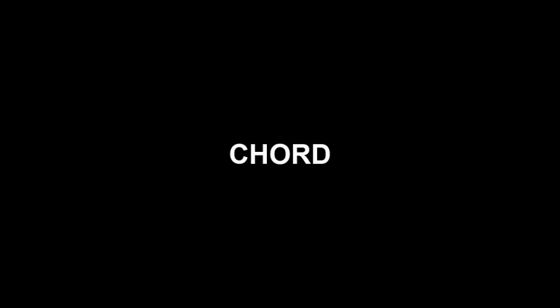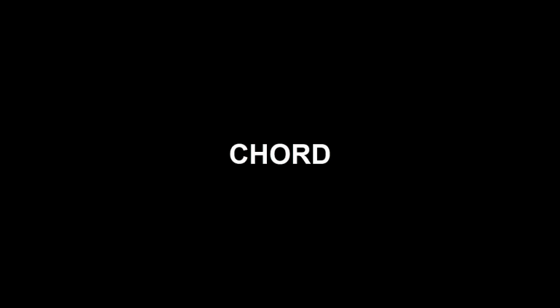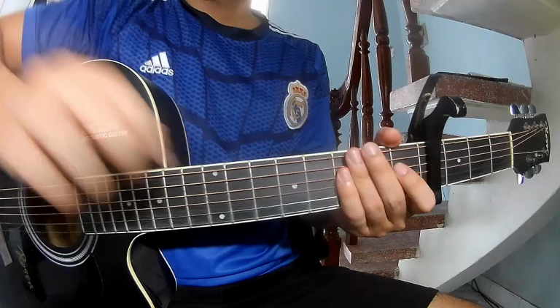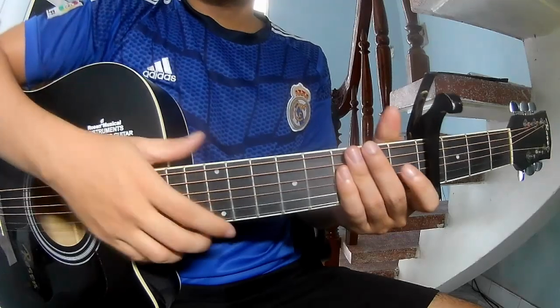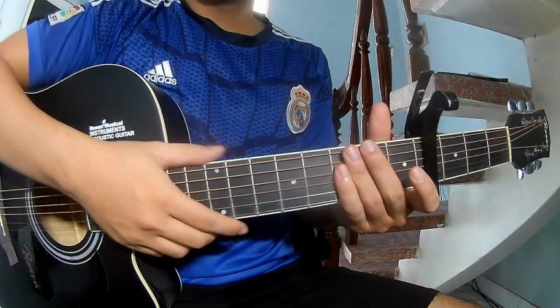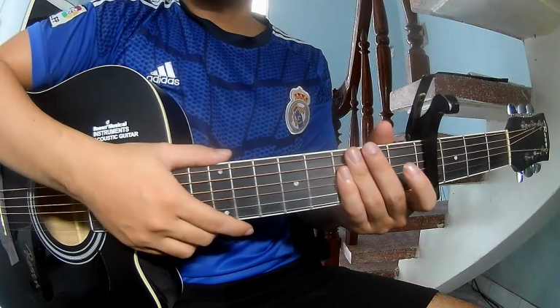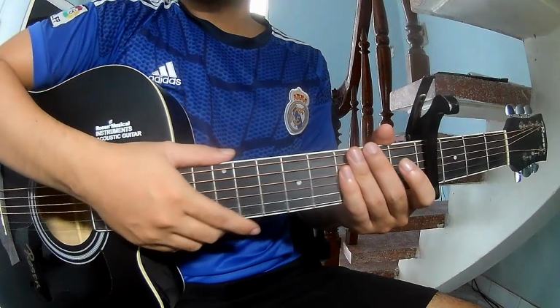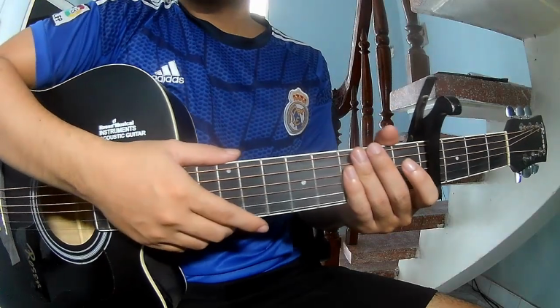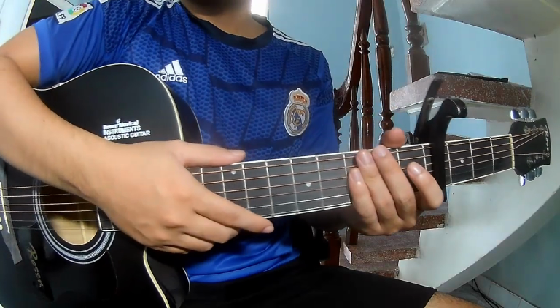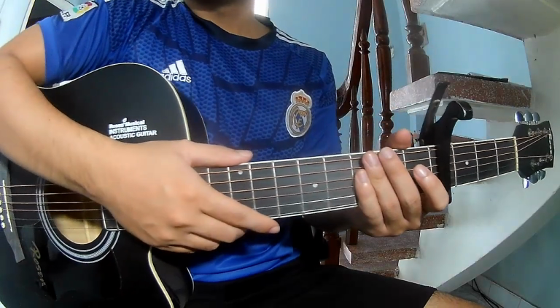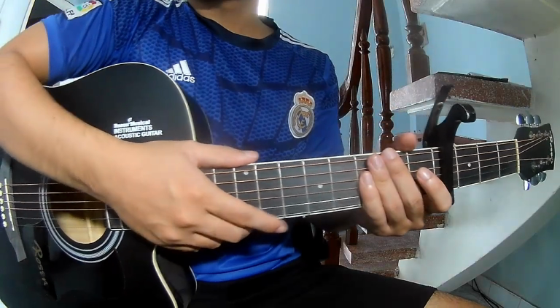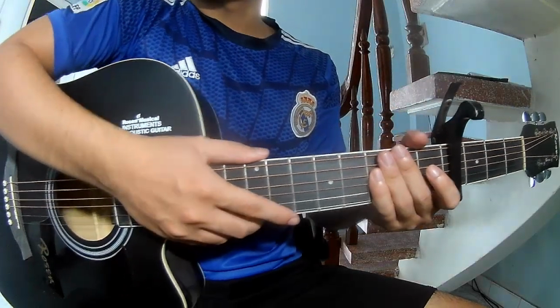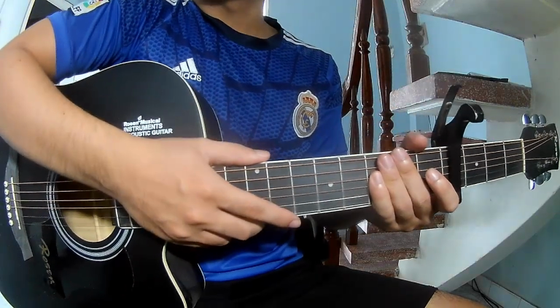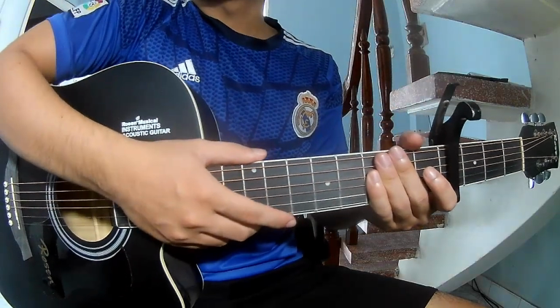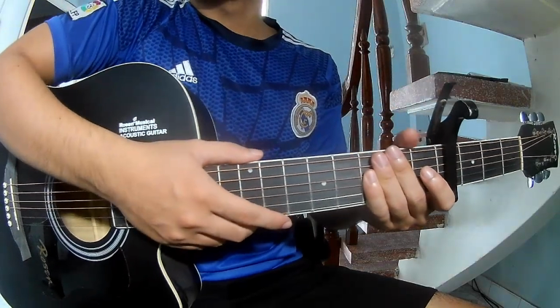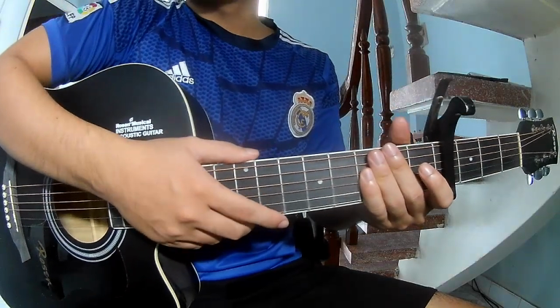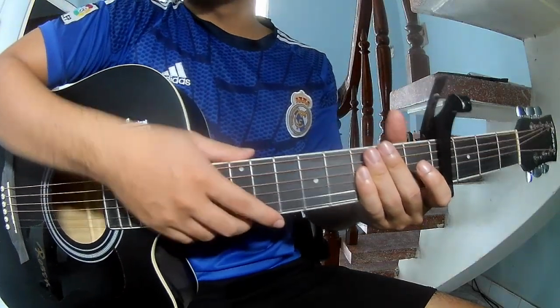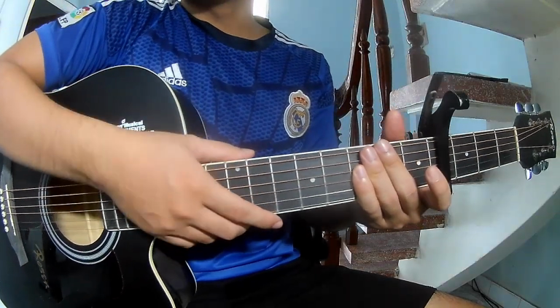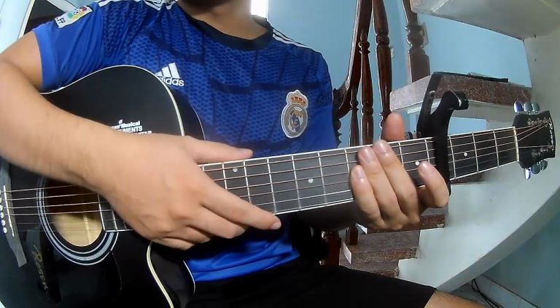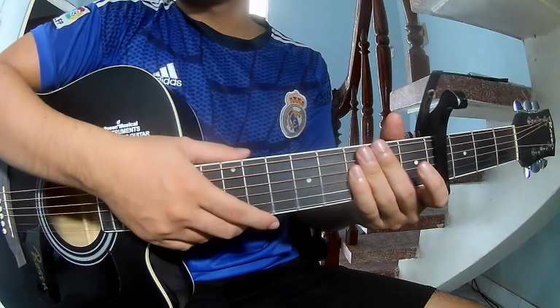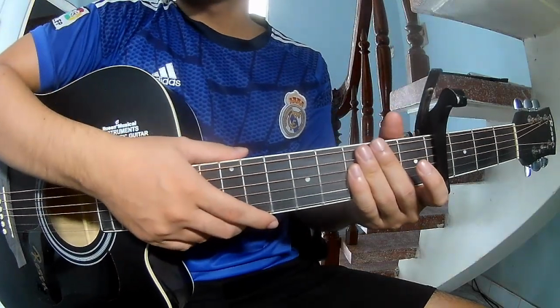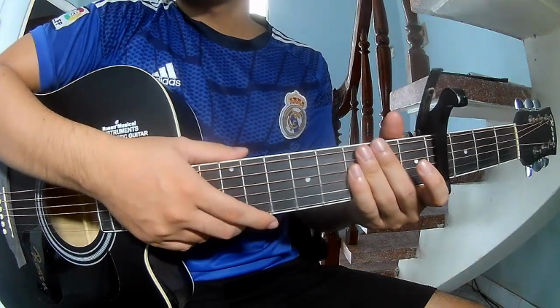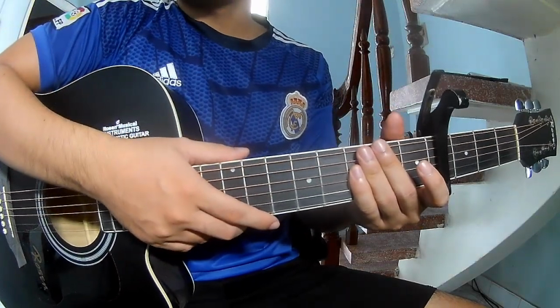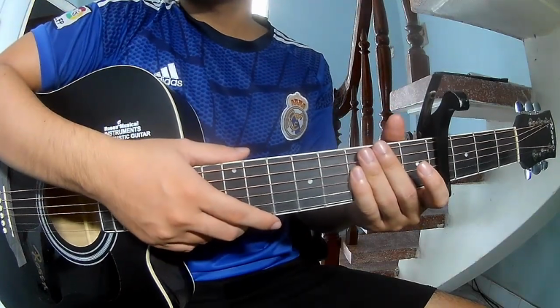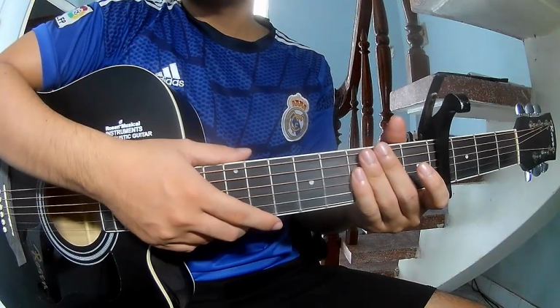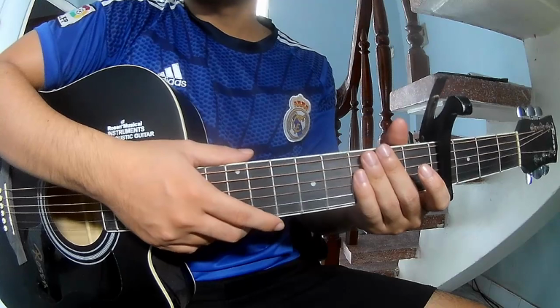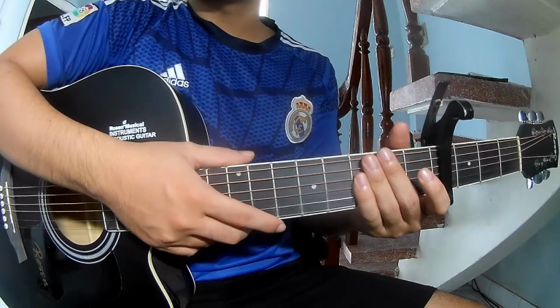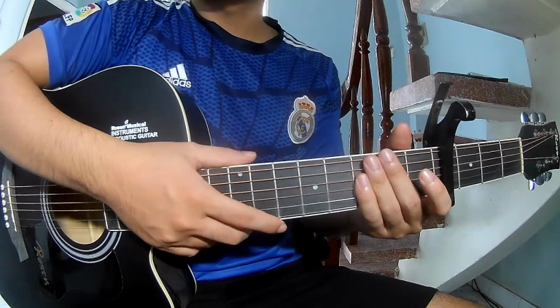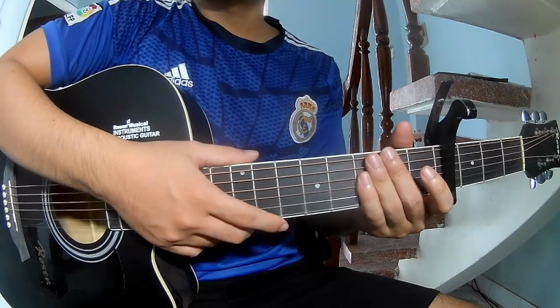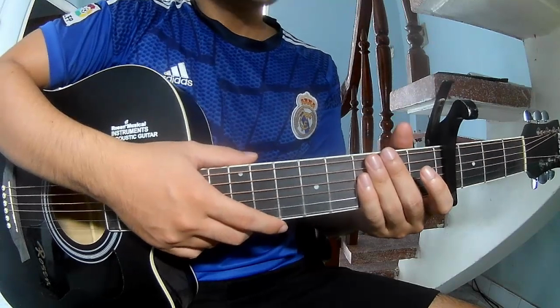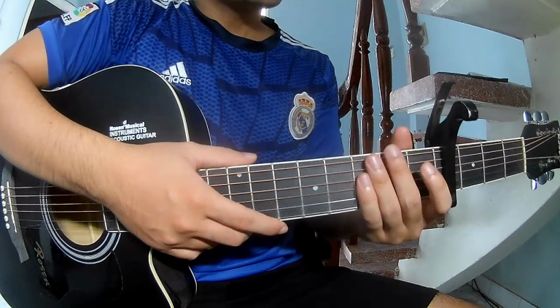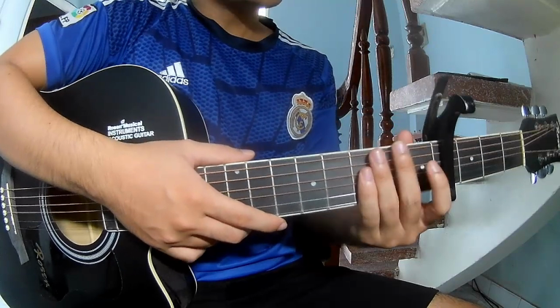Hi everyone. Today I will show how to play guitar 'Punchline' by S.A.R.O.N. First,